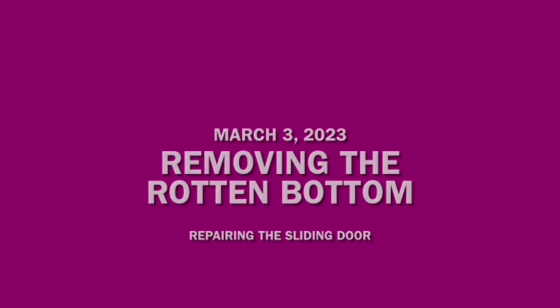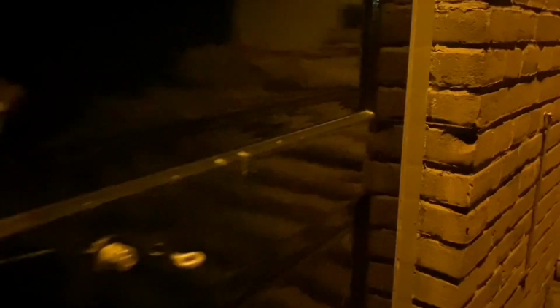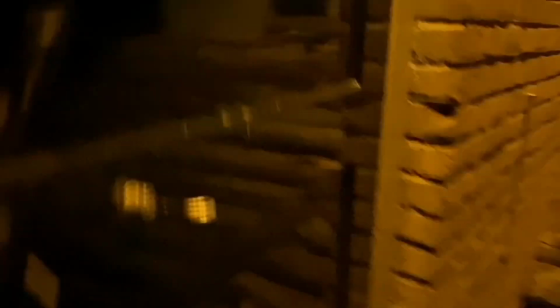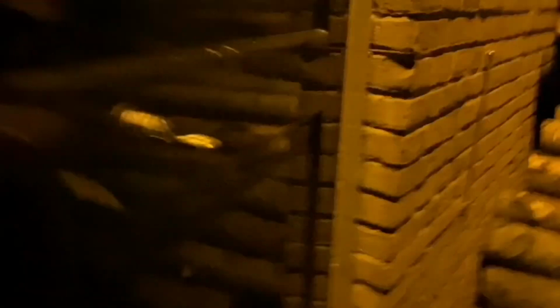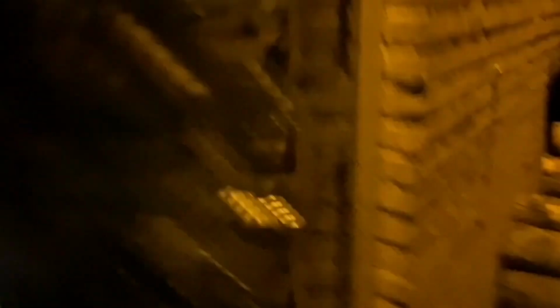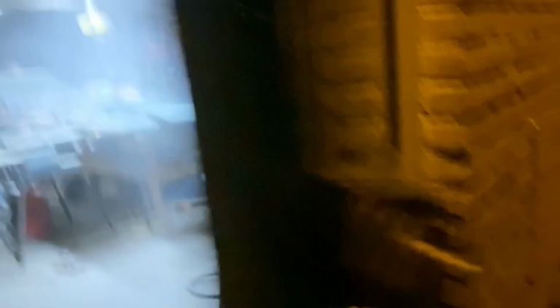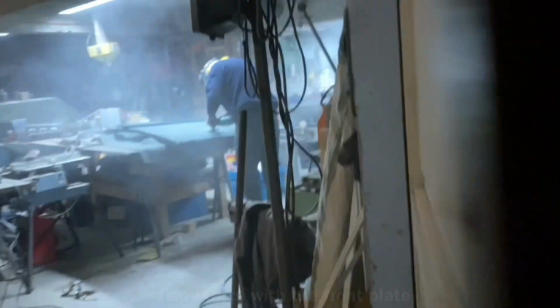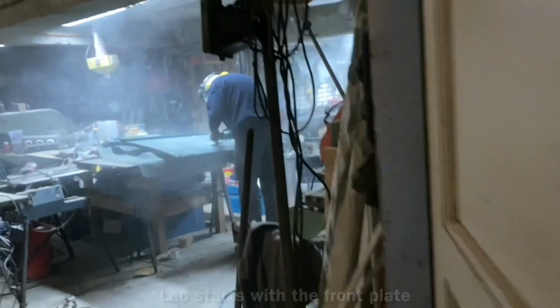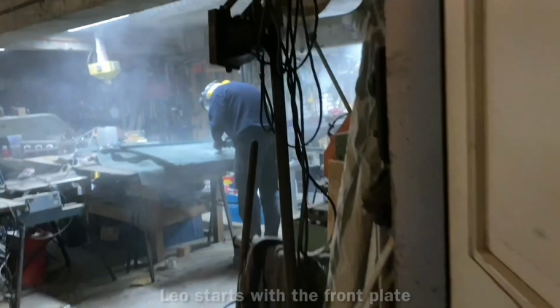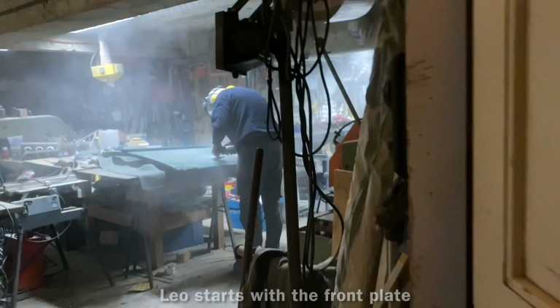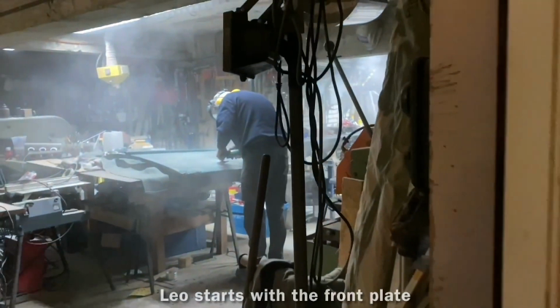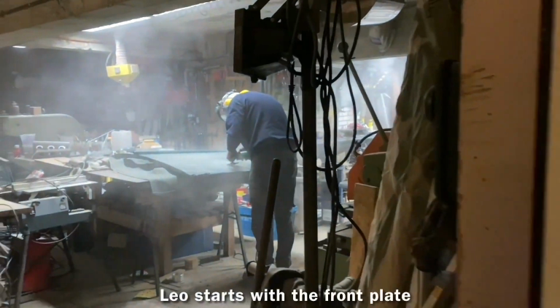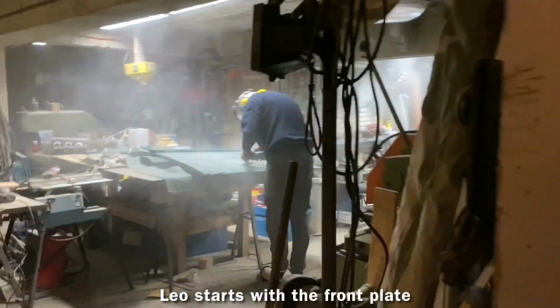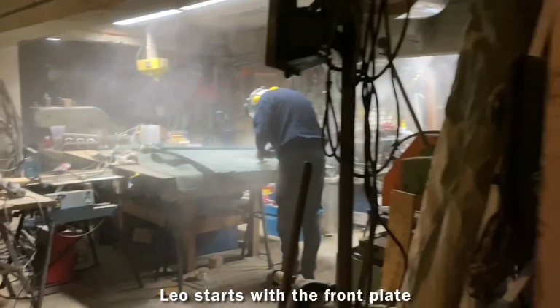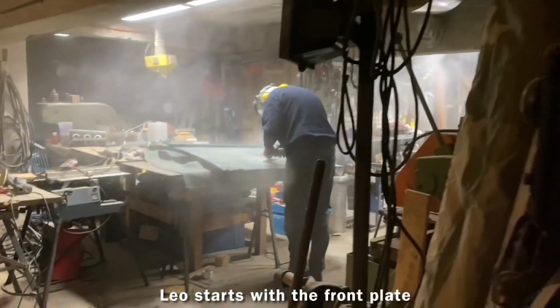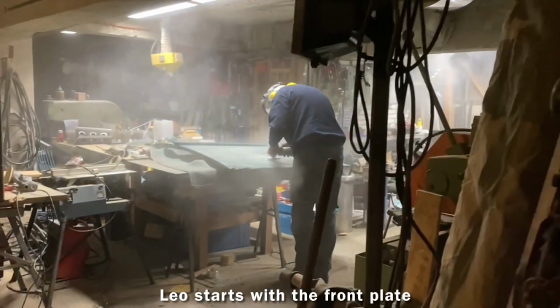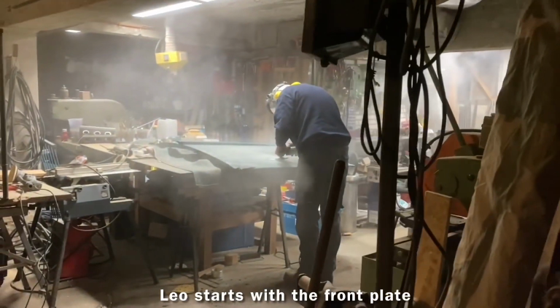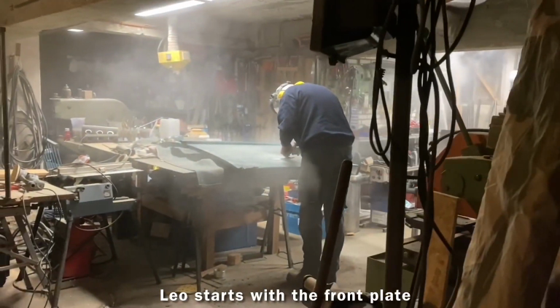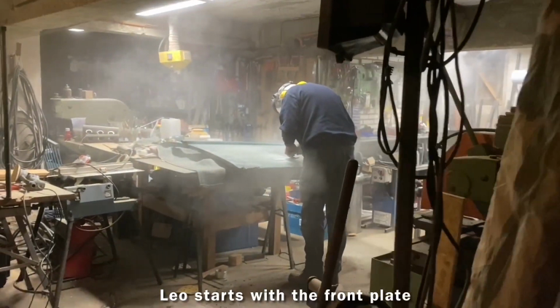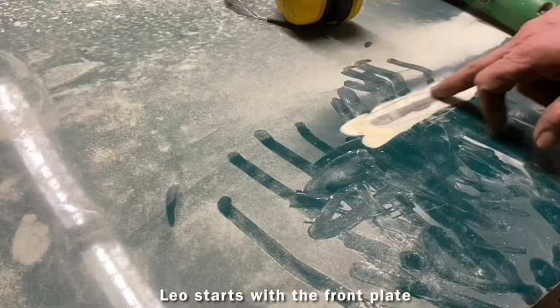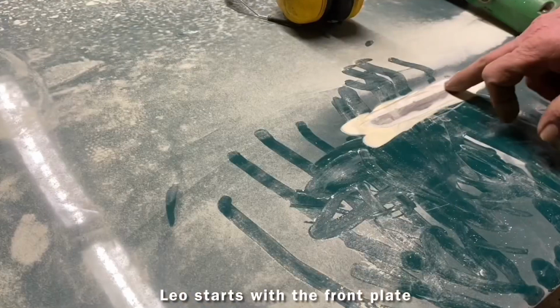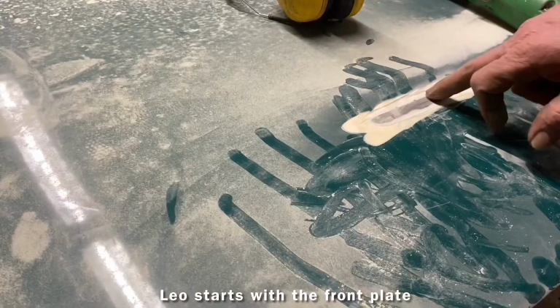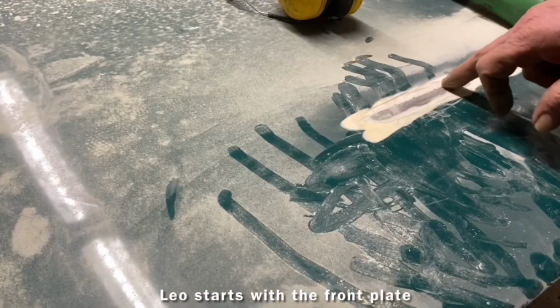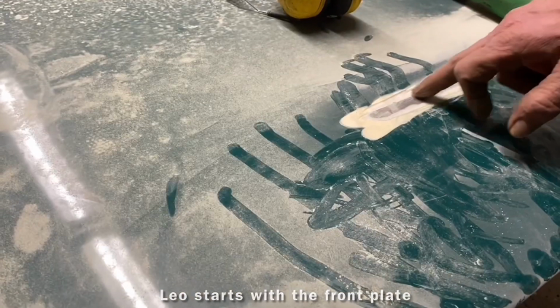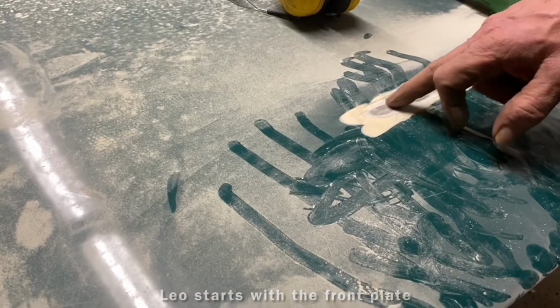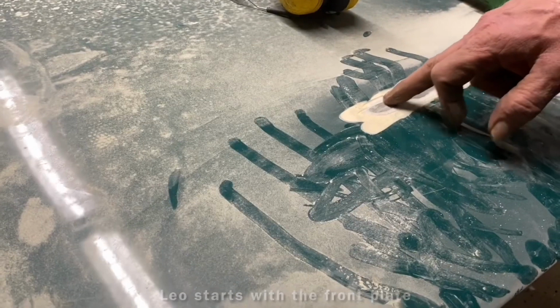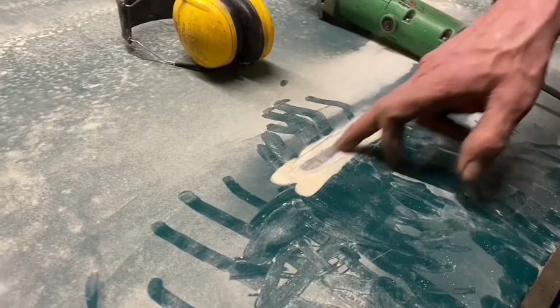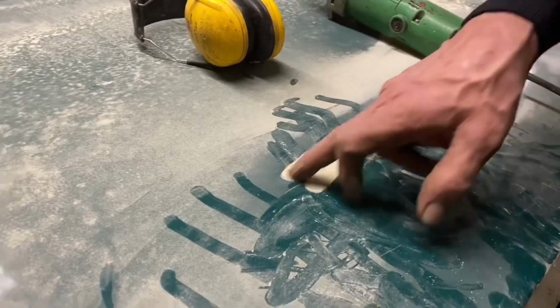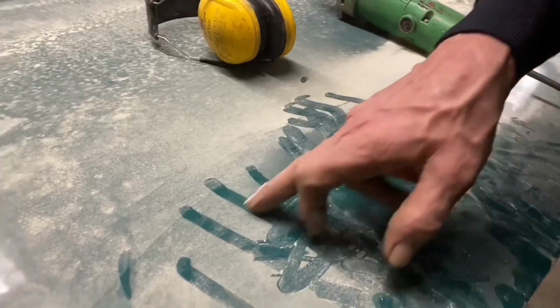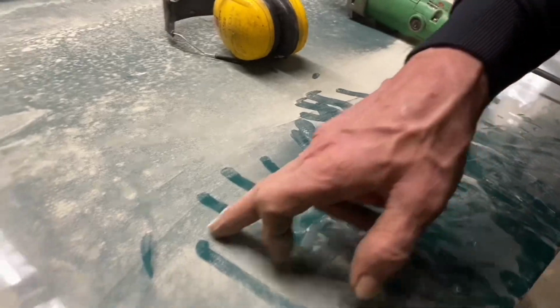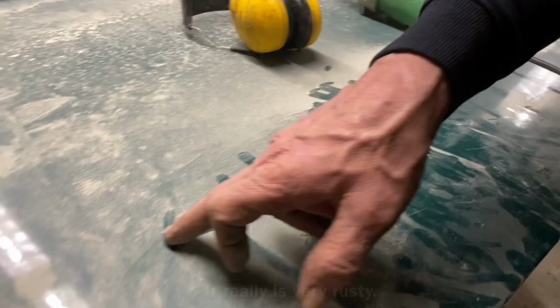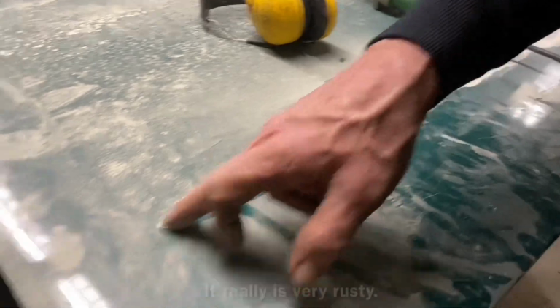Hello everyone, how are you? Do you want to put them on the floor? Yes.